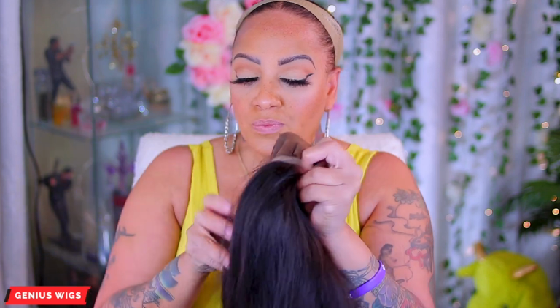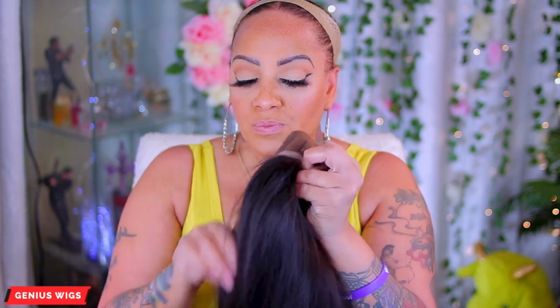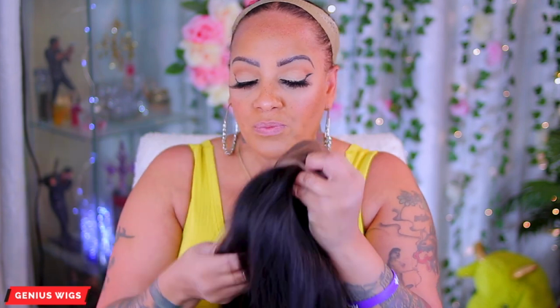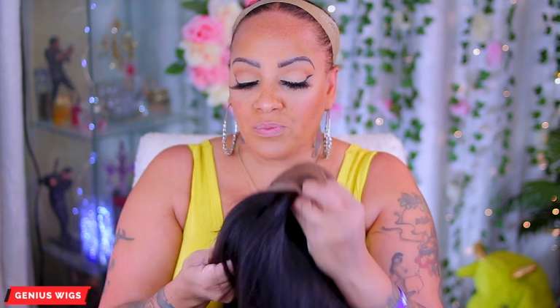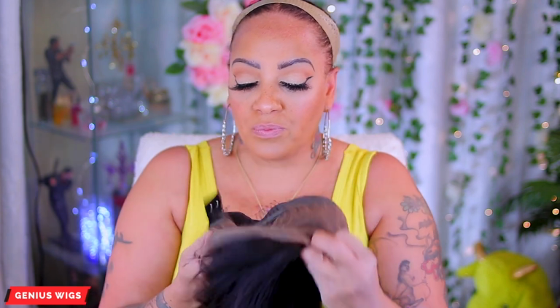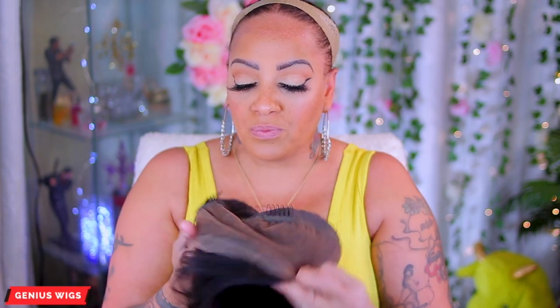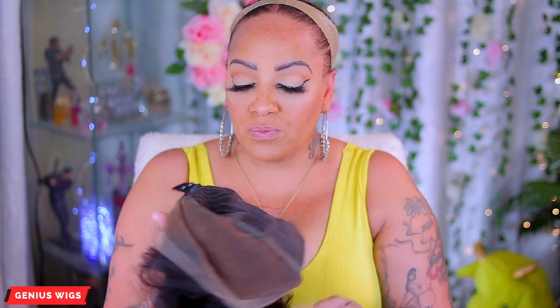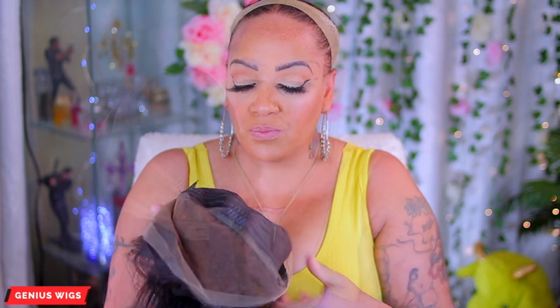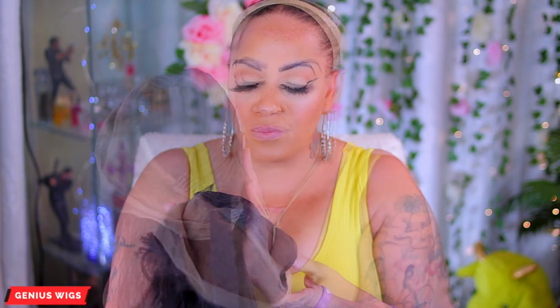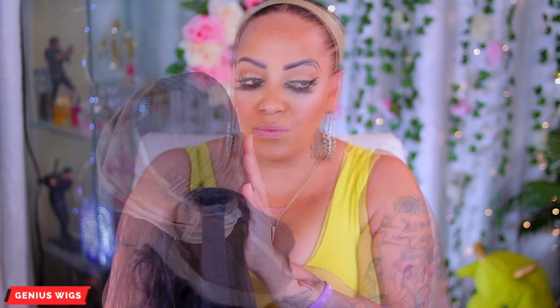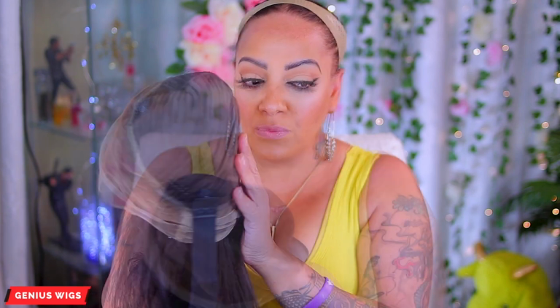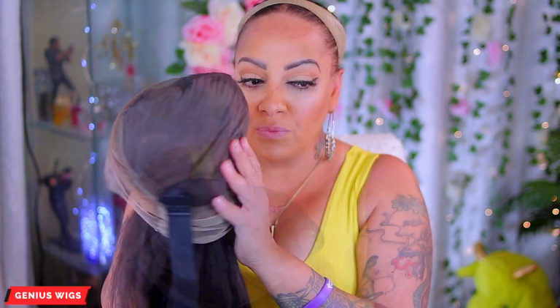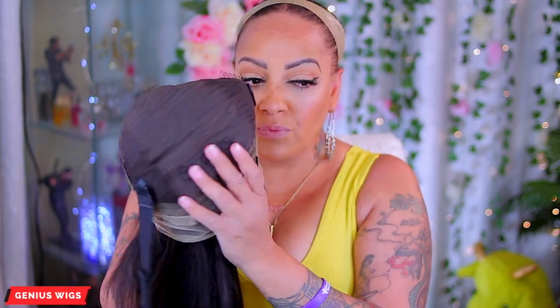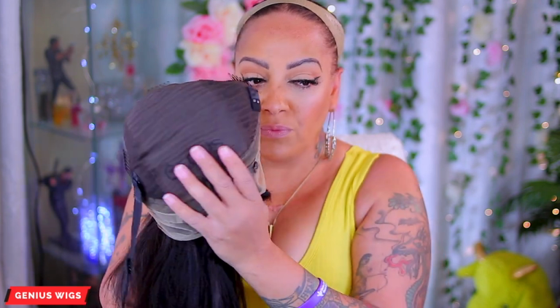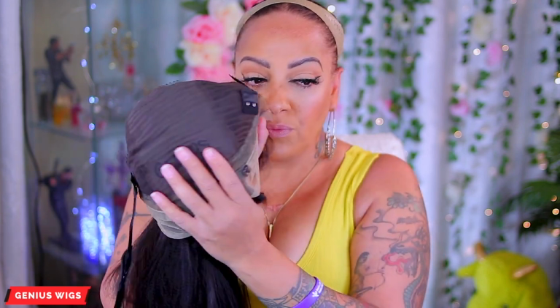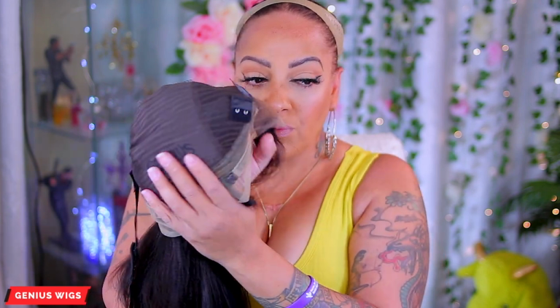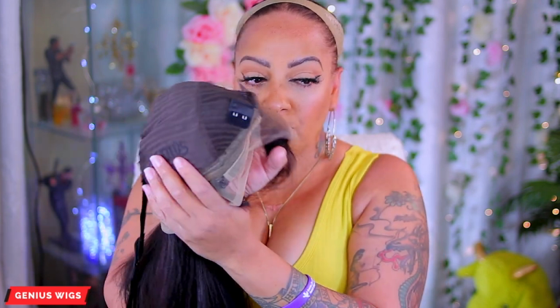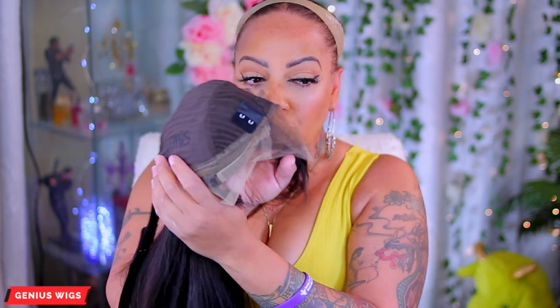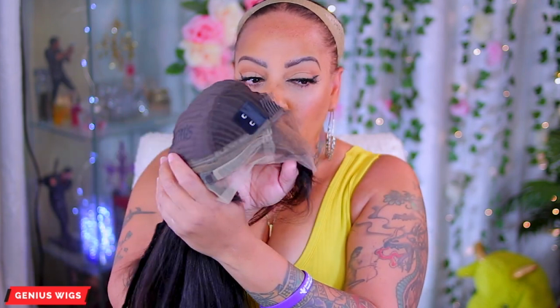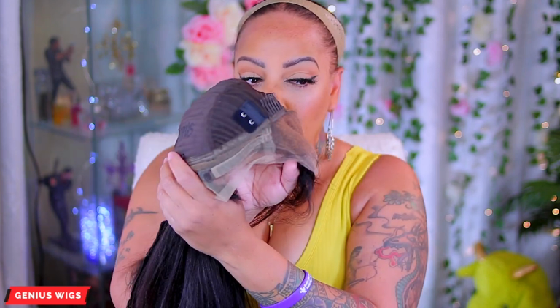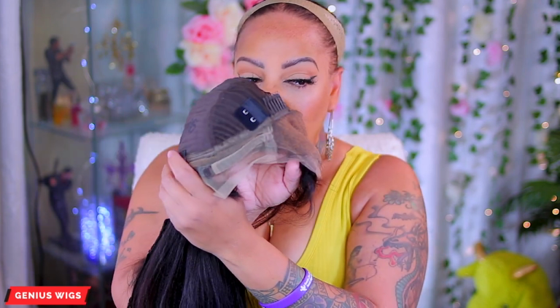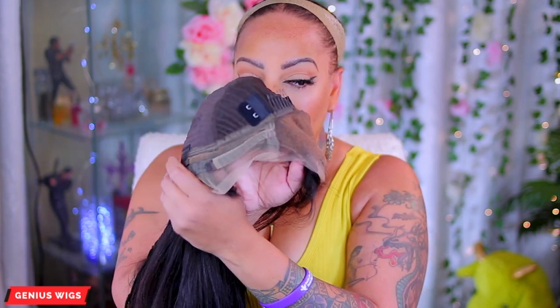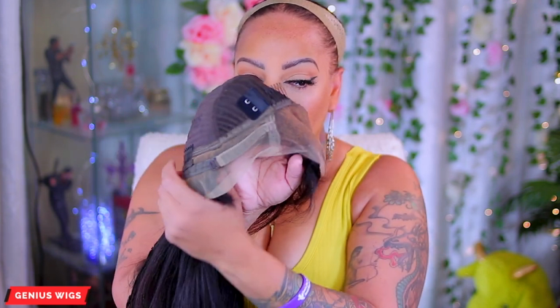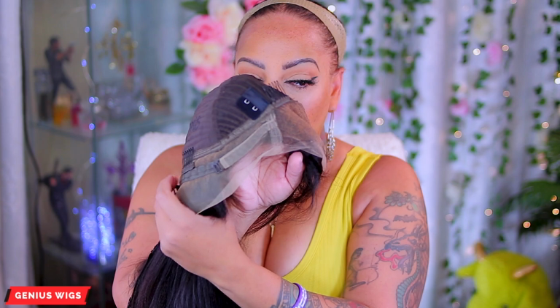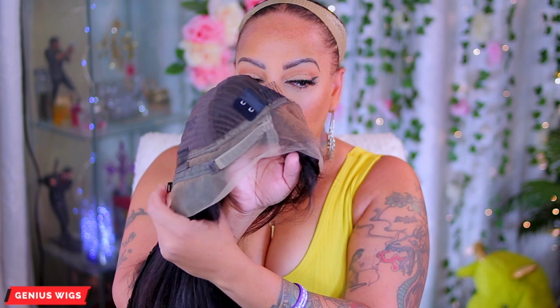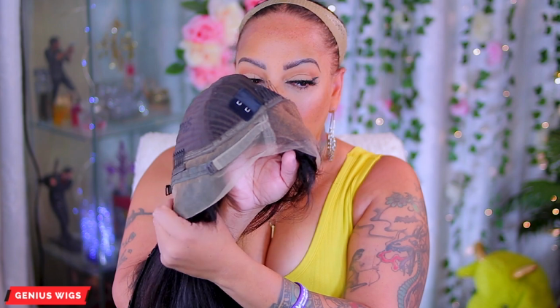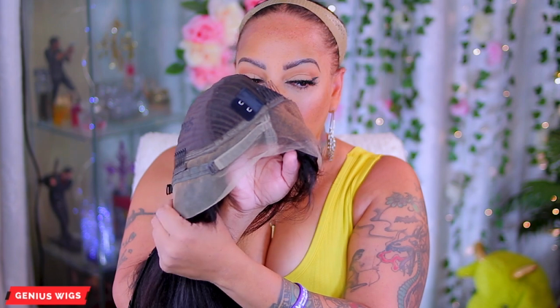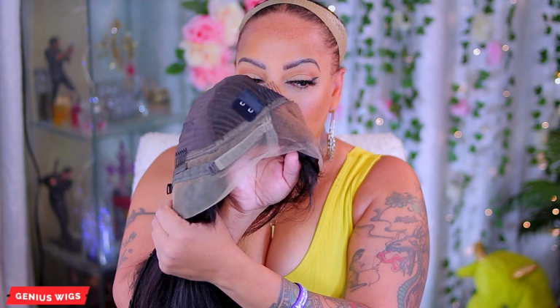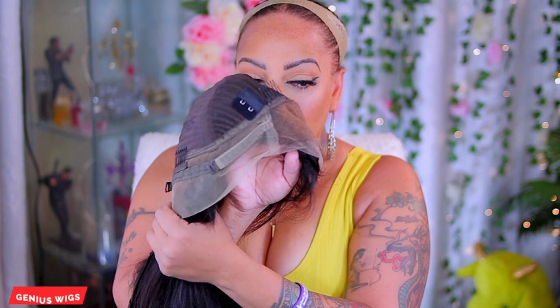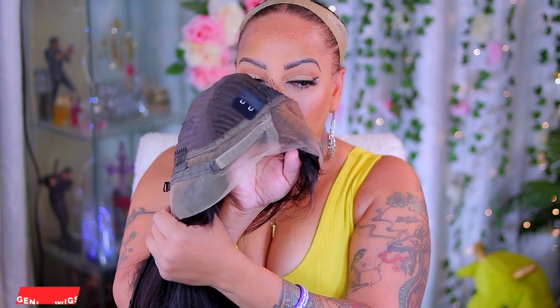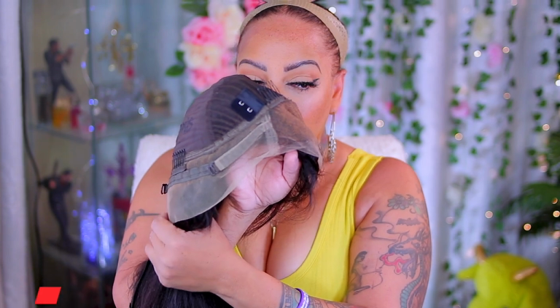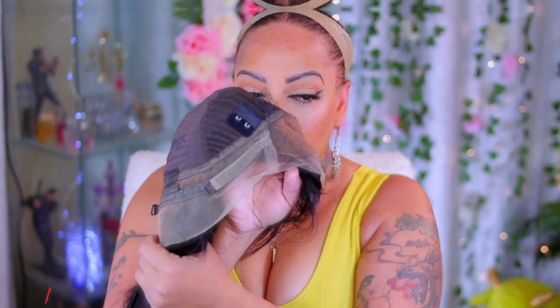If you have not checked out Genesis Wigs, make sure you do so. In the meantime while I cut this lace, I'm going to show you how your wig comes.